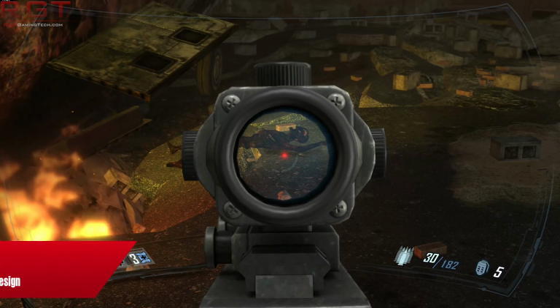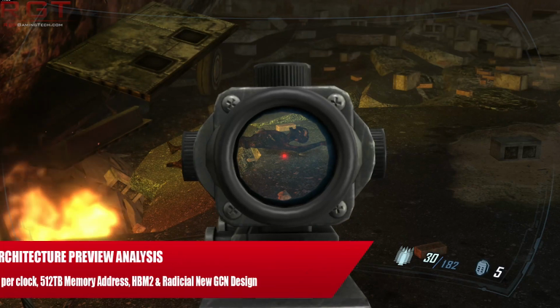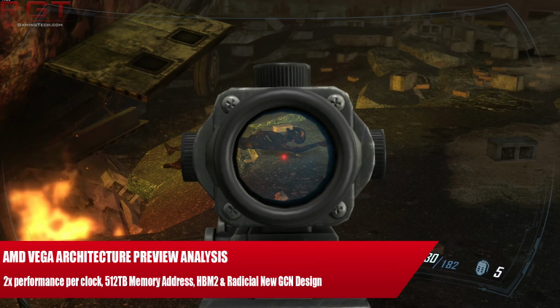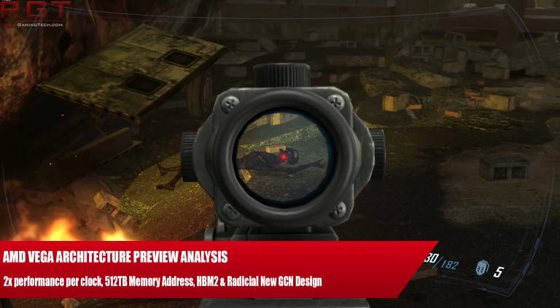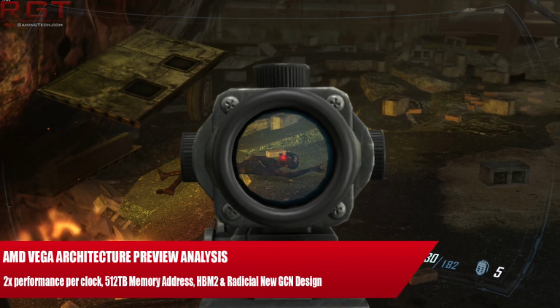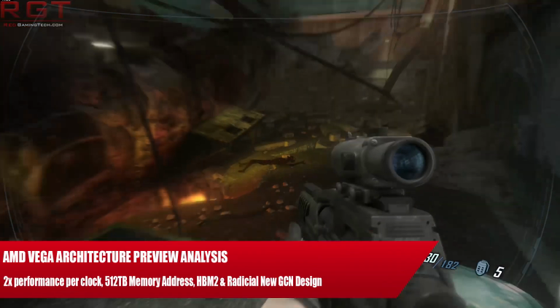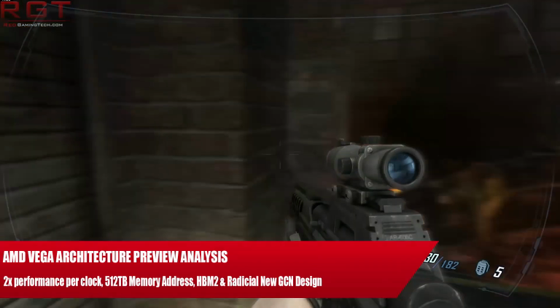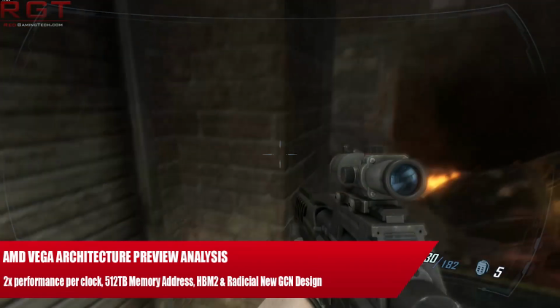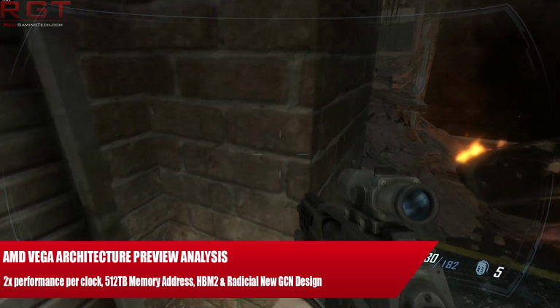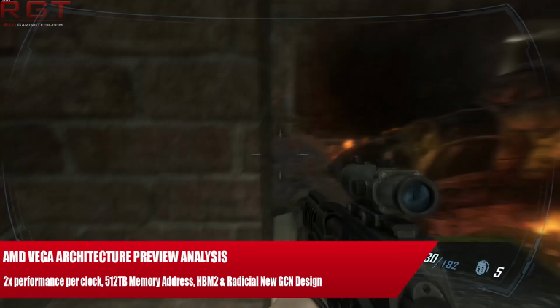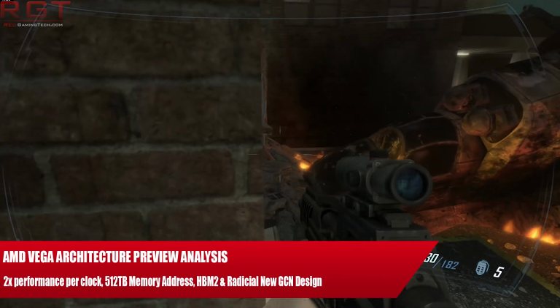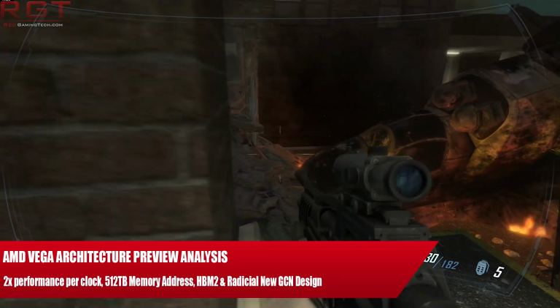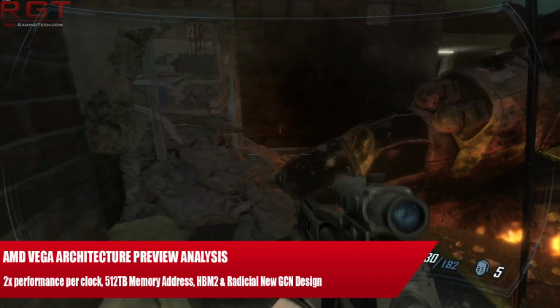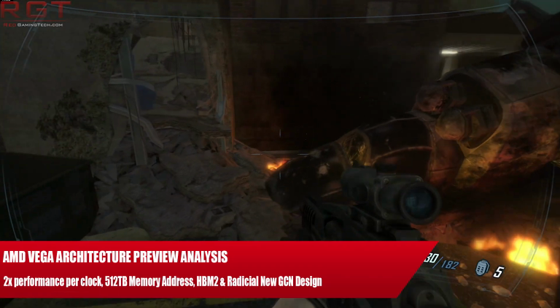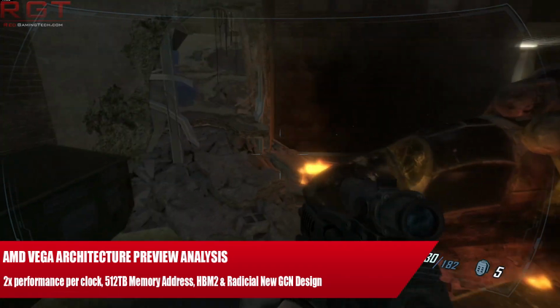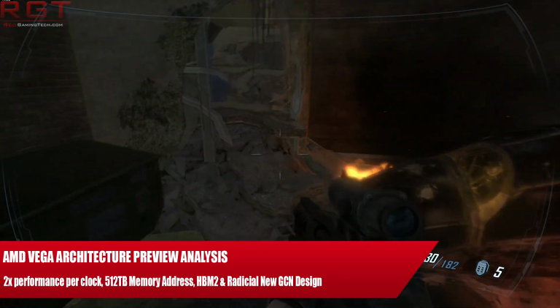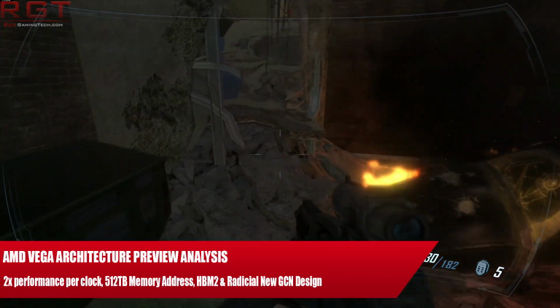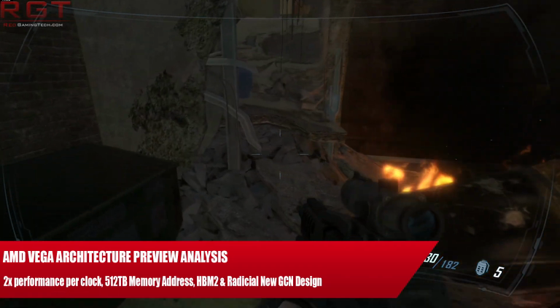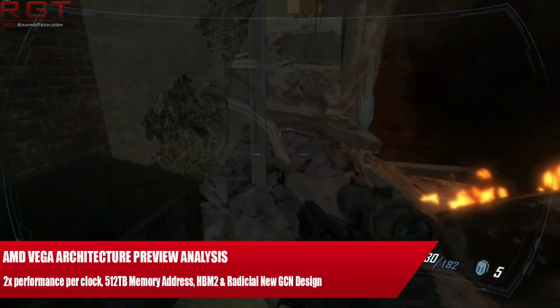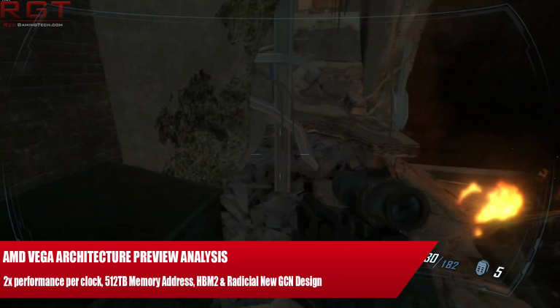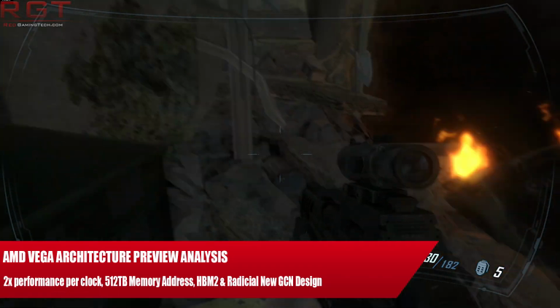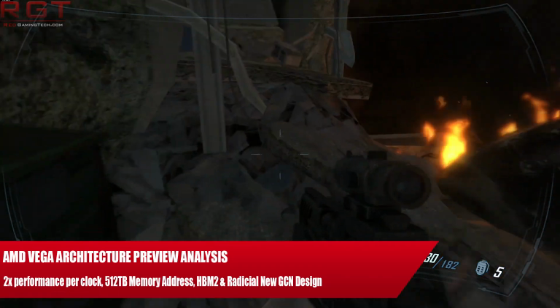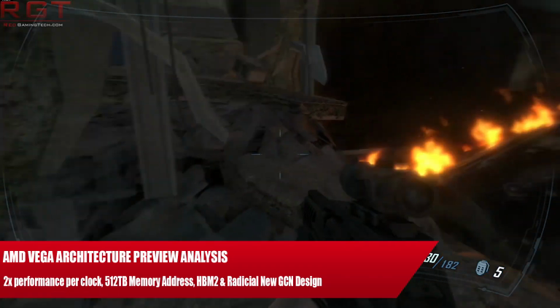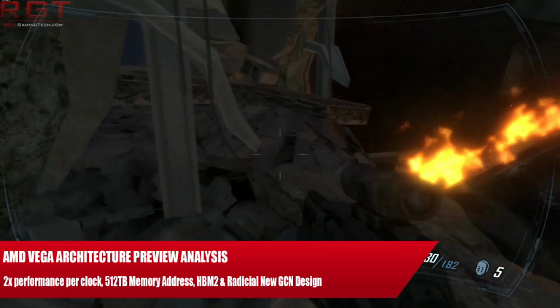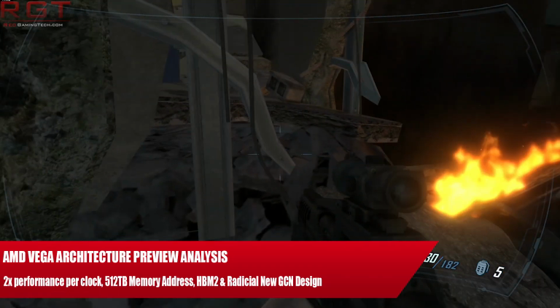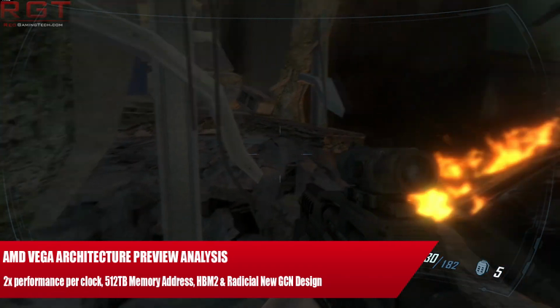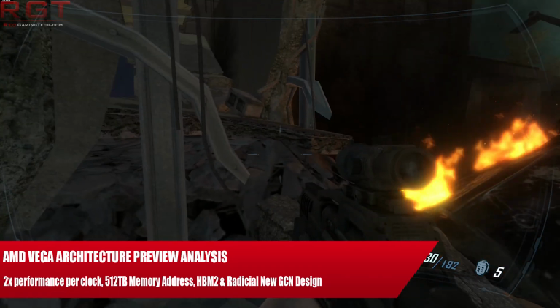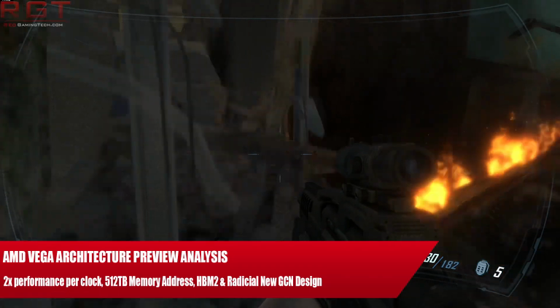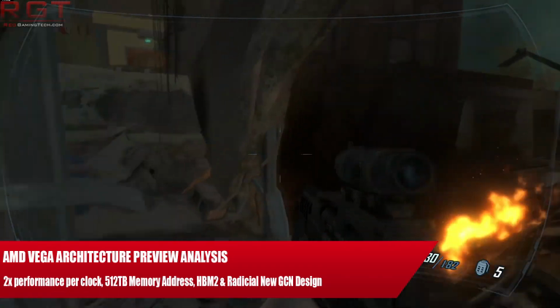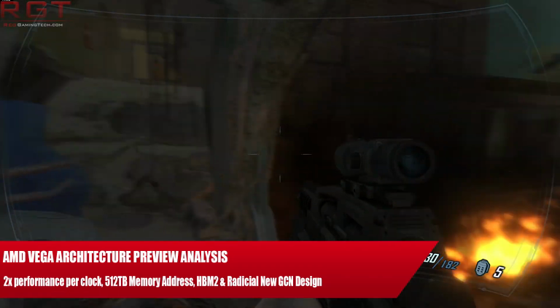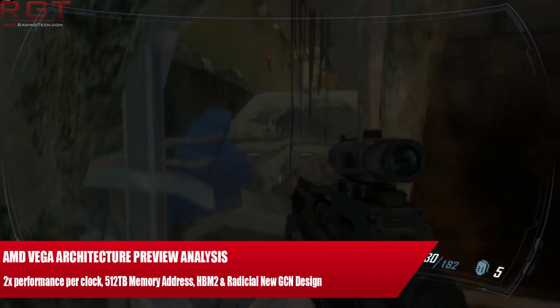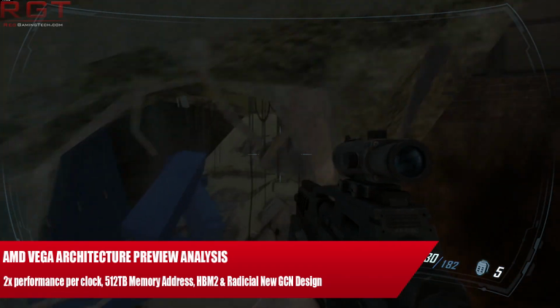Ladies and gentlemen, my name is Paul and in this RedGamesHitacom video we're going to be discussing the Vega architecture.